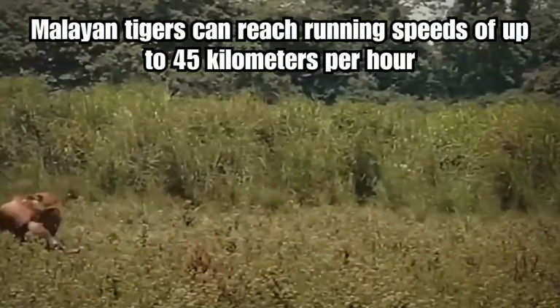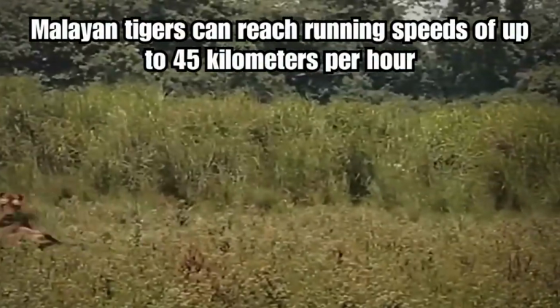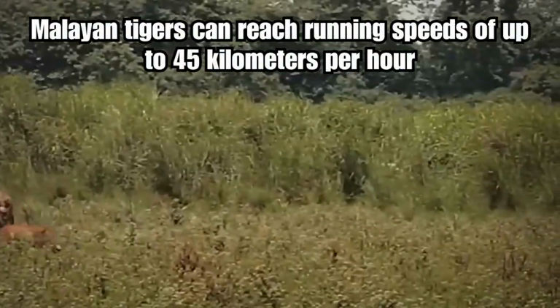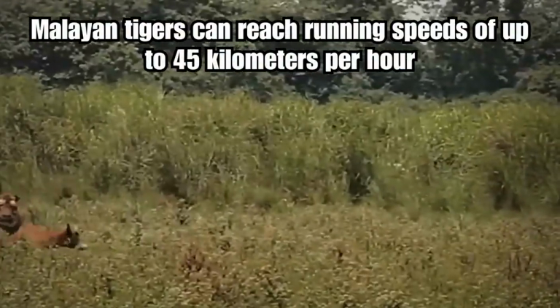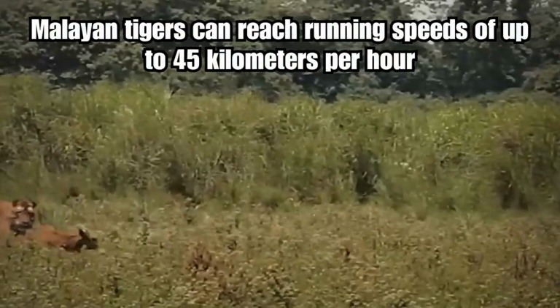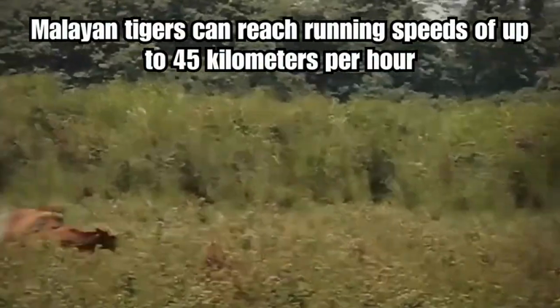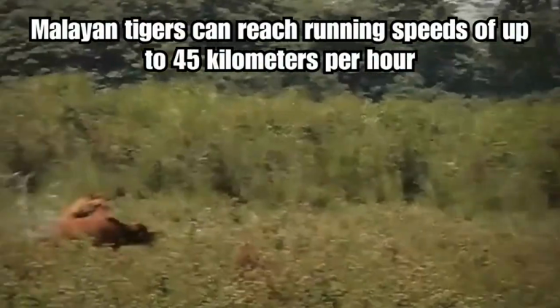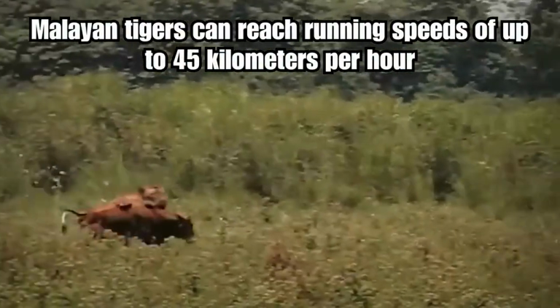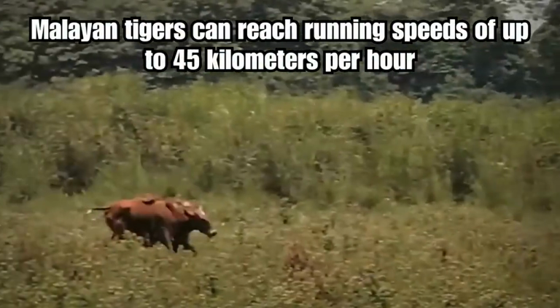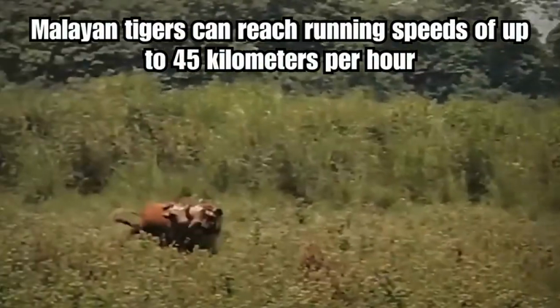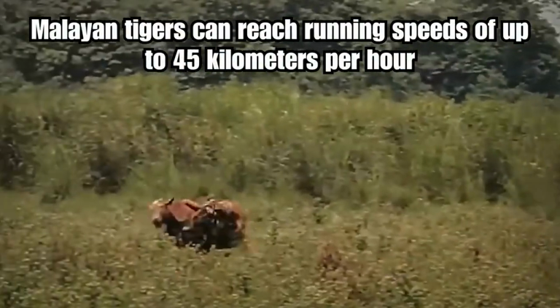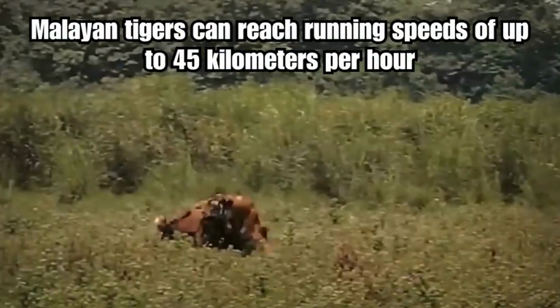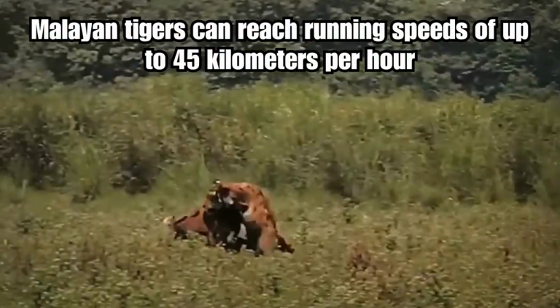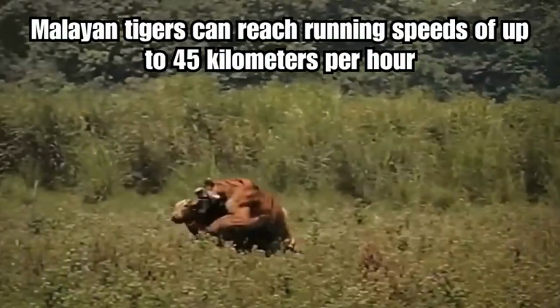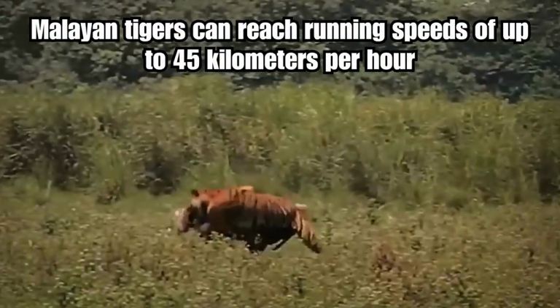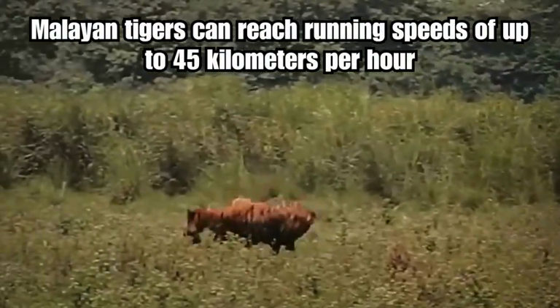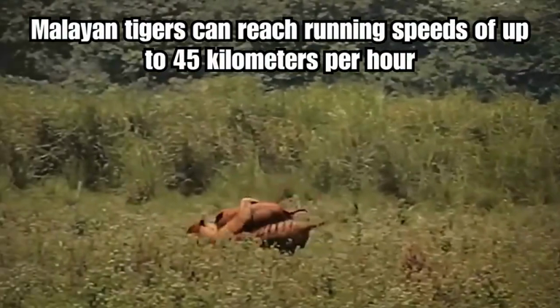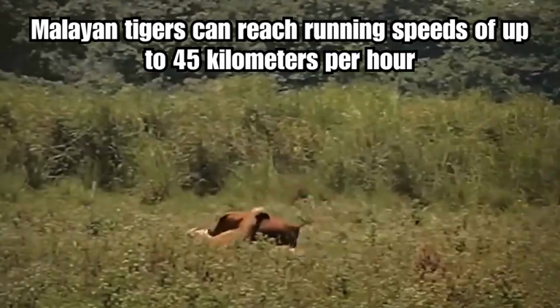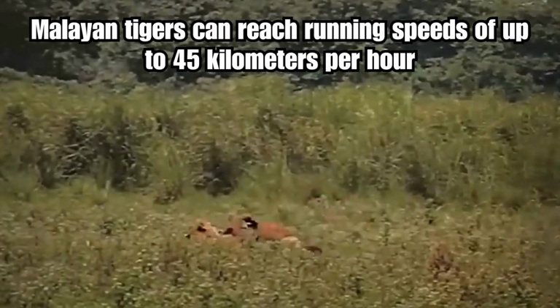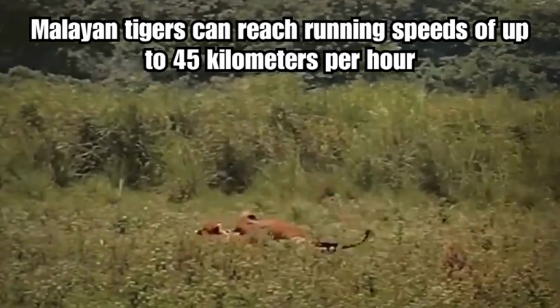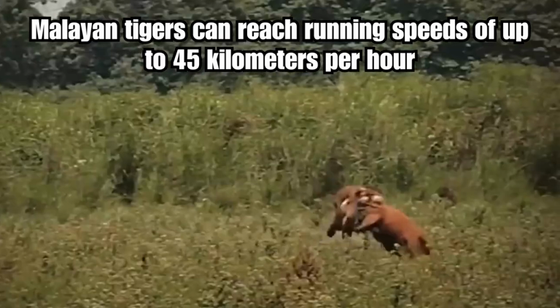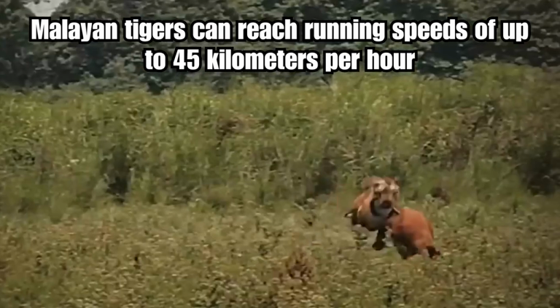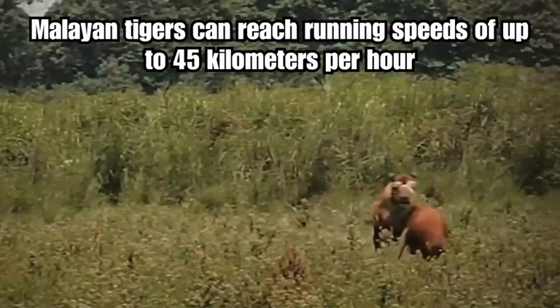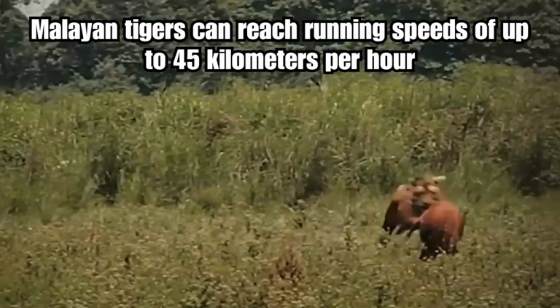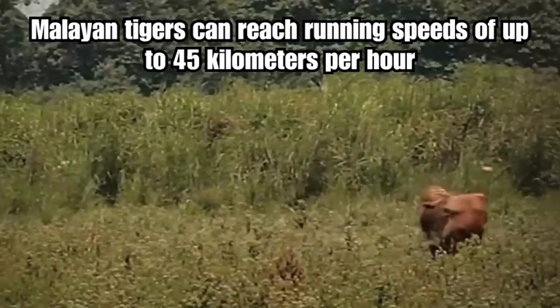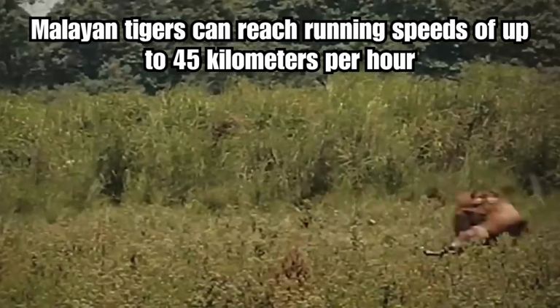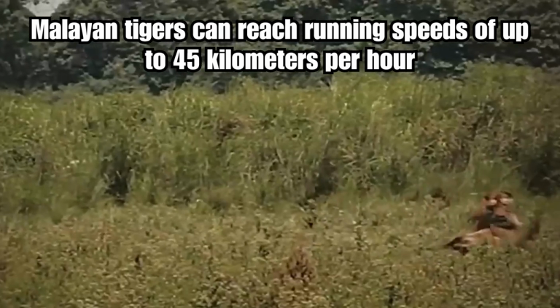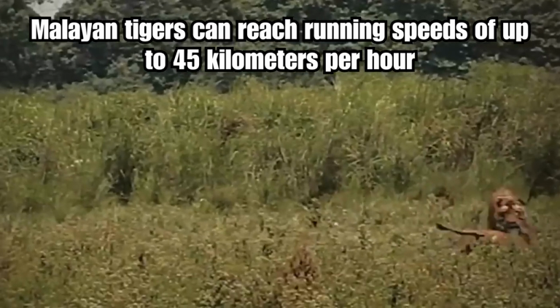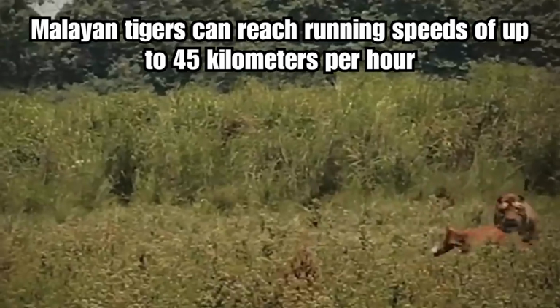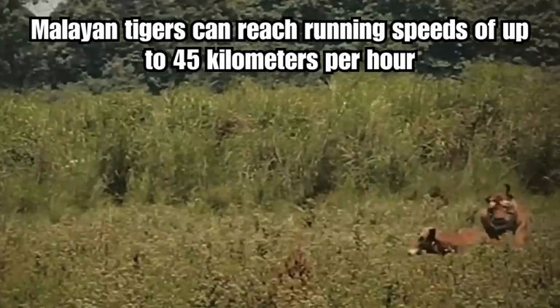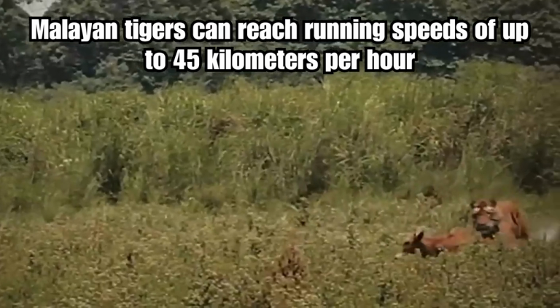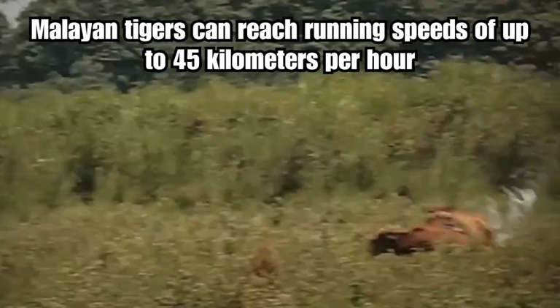A hungry tiger hunts for a cow while the scared cow tries to escape to reunite with the herd.